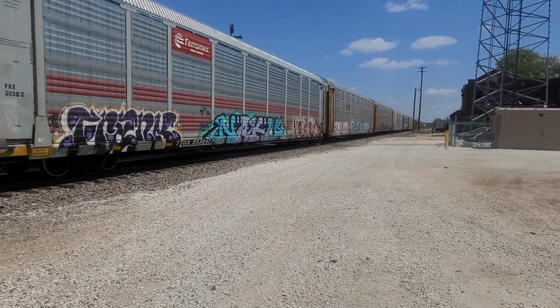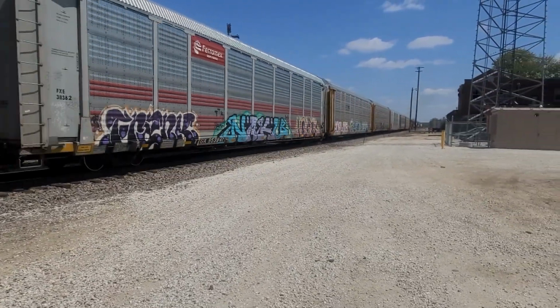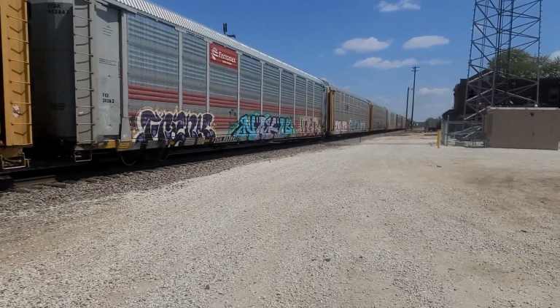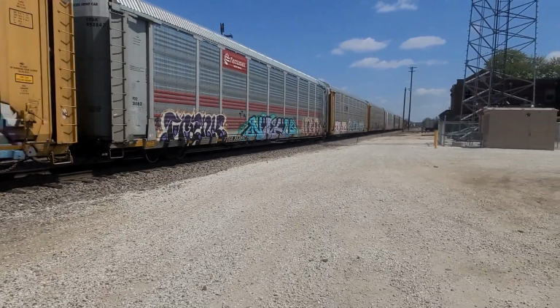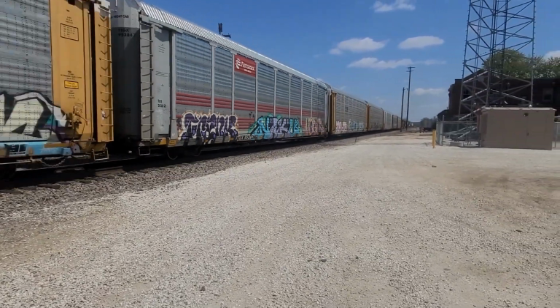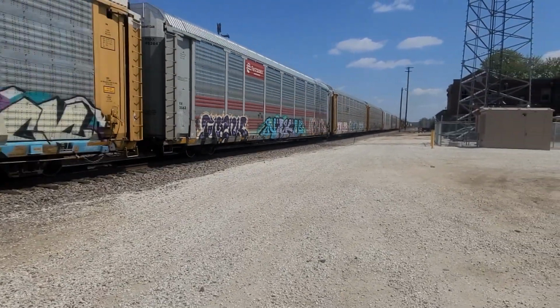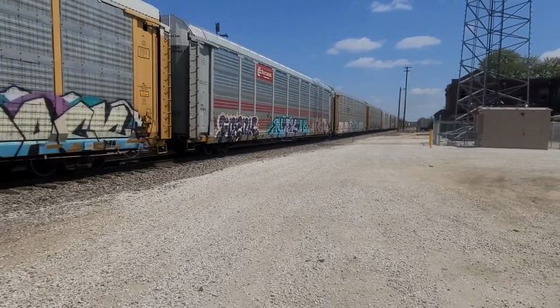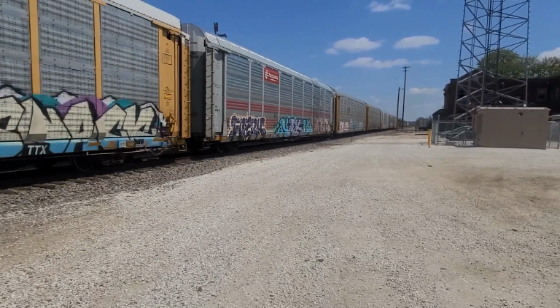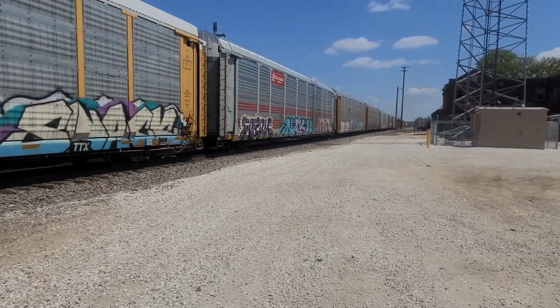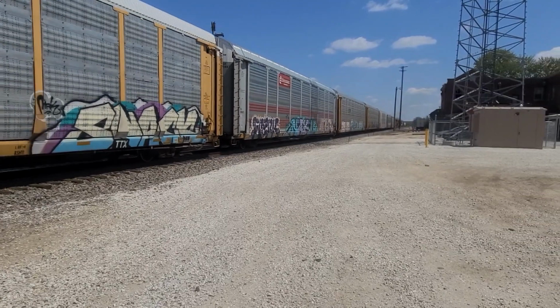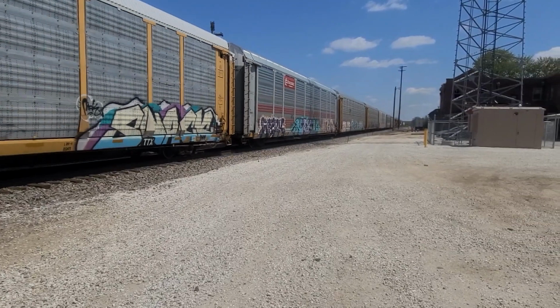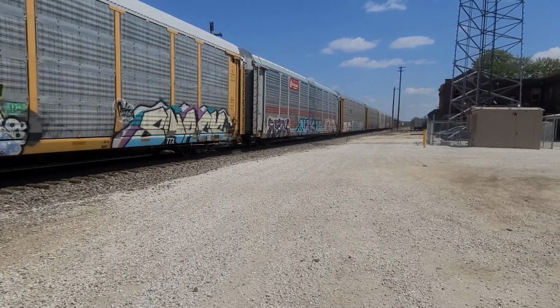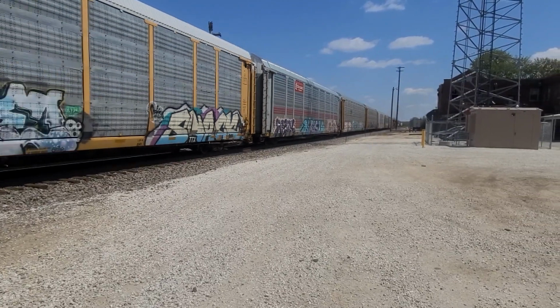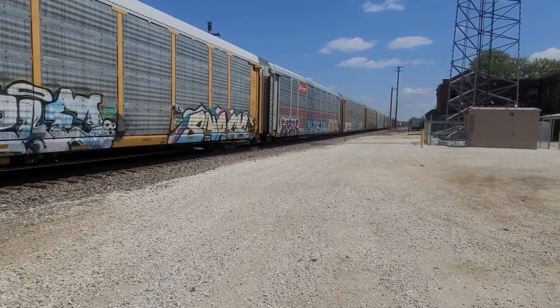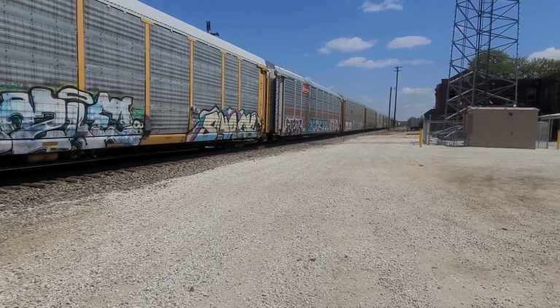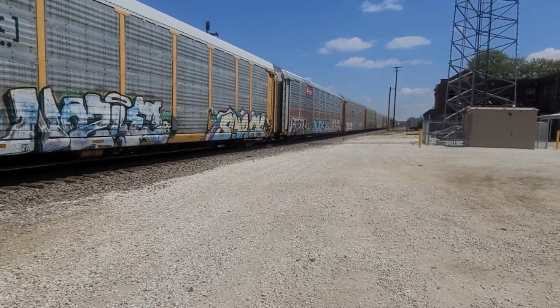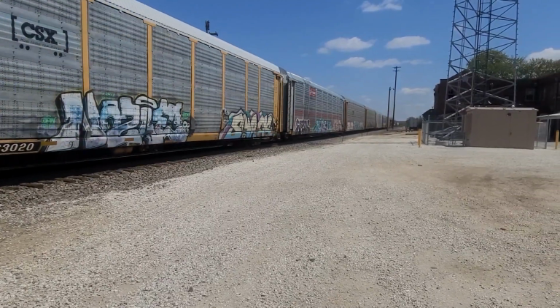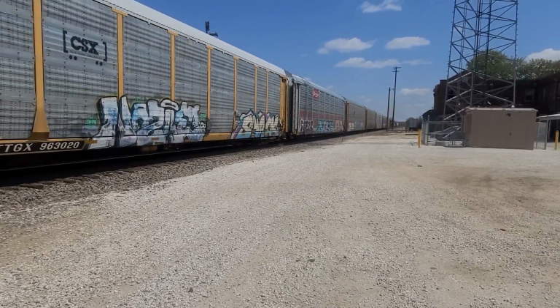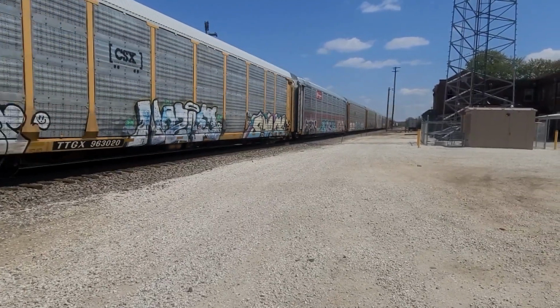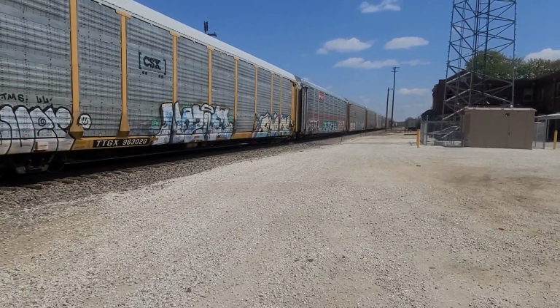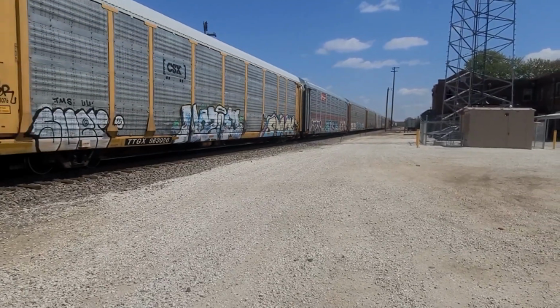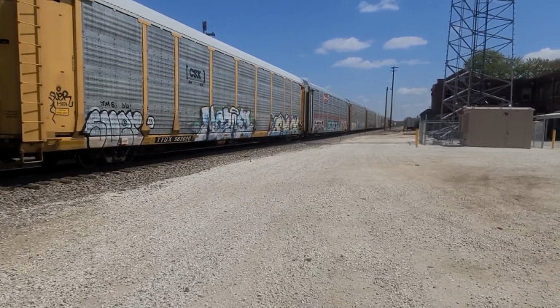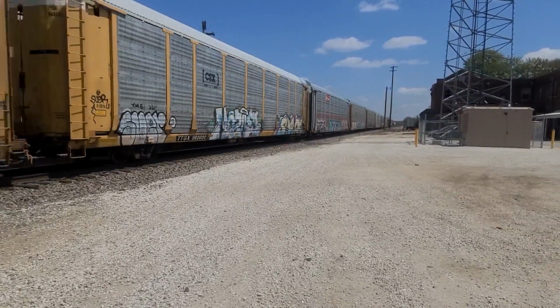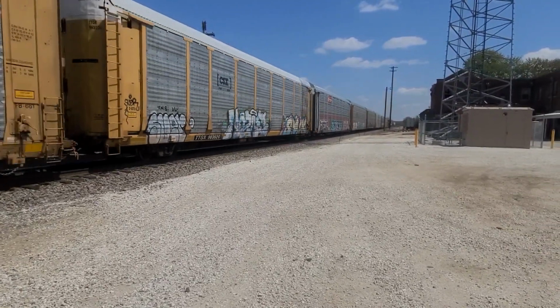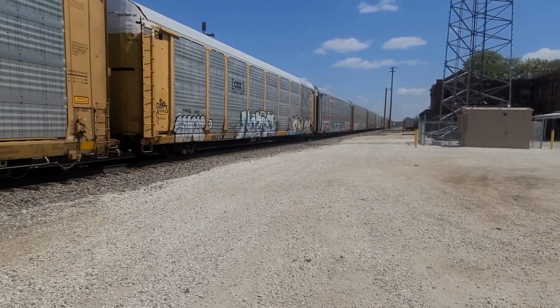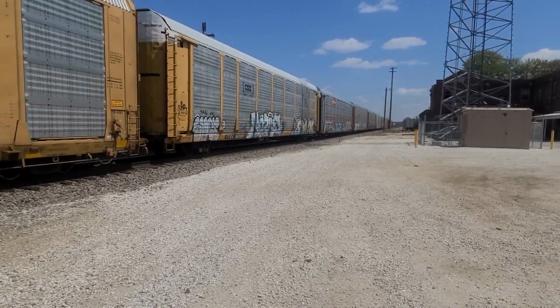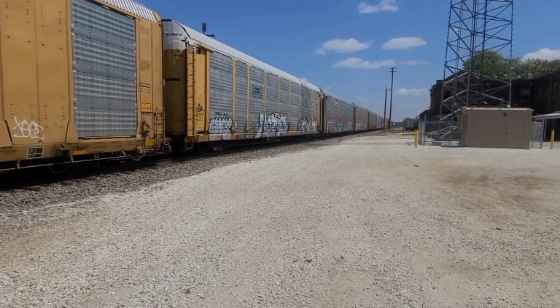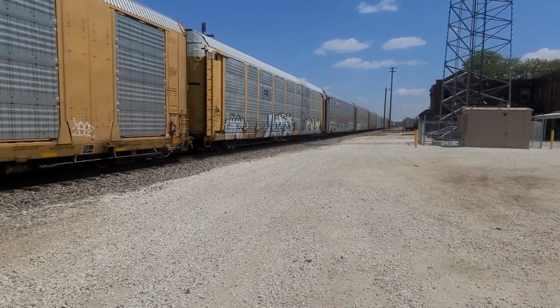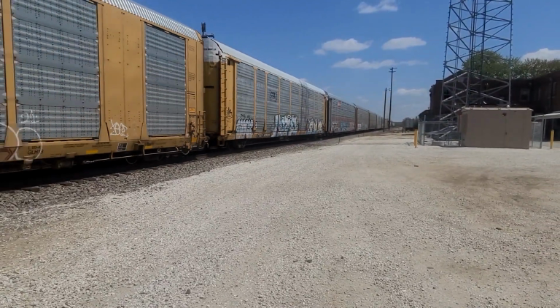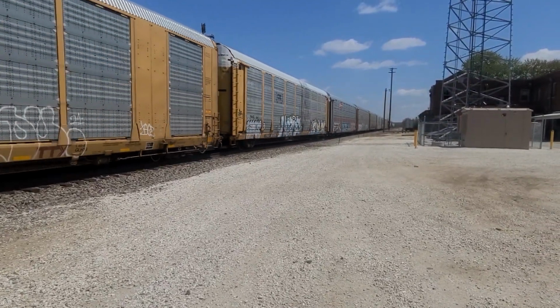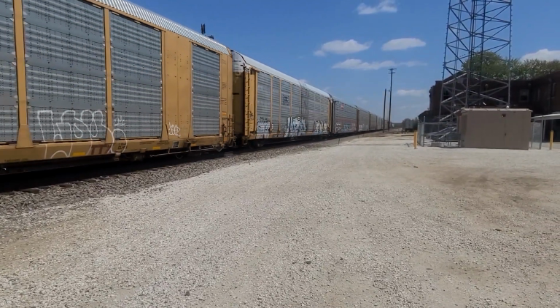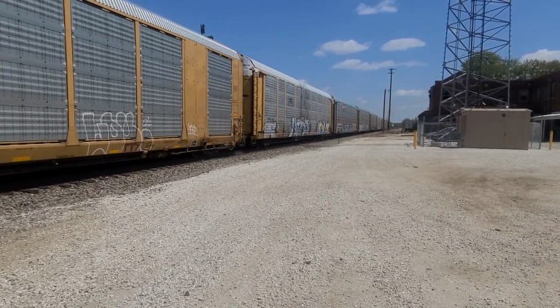Now that was cool. Got two trains today. Double action.